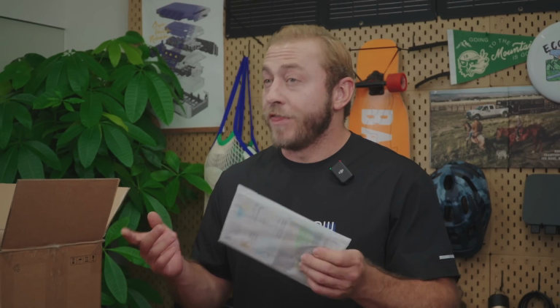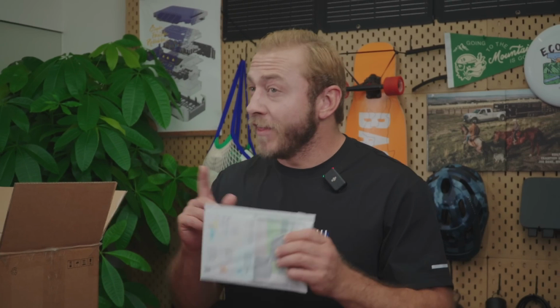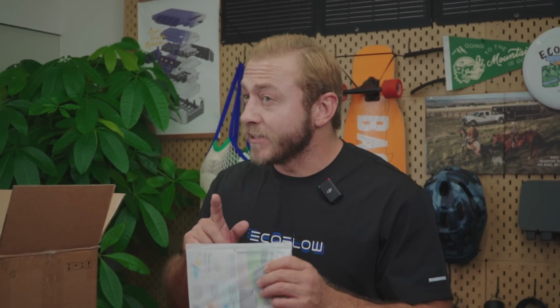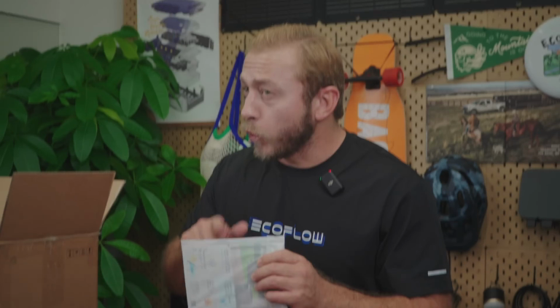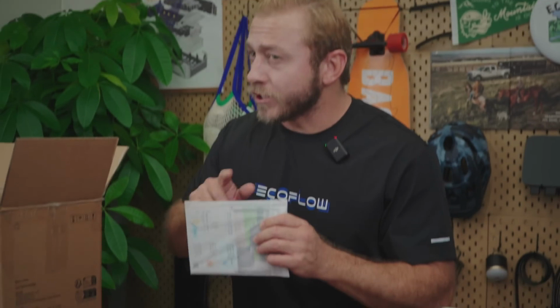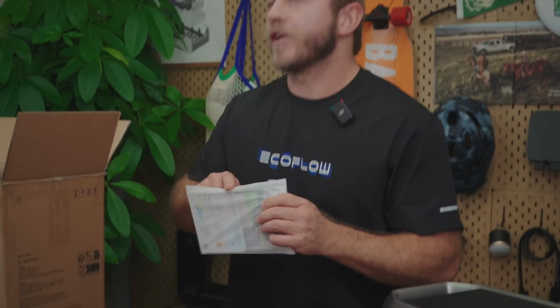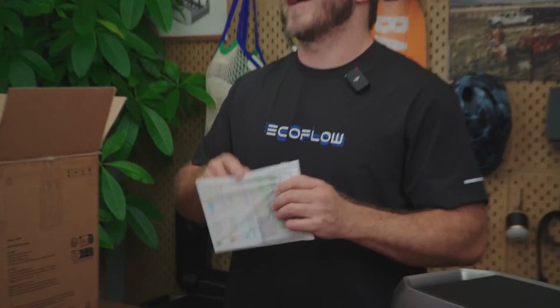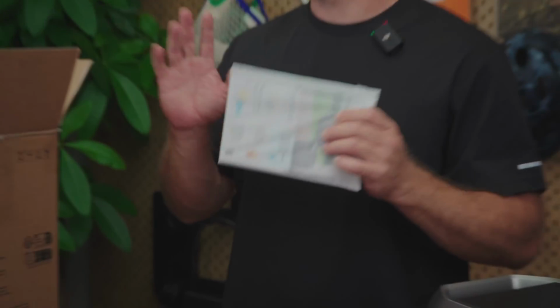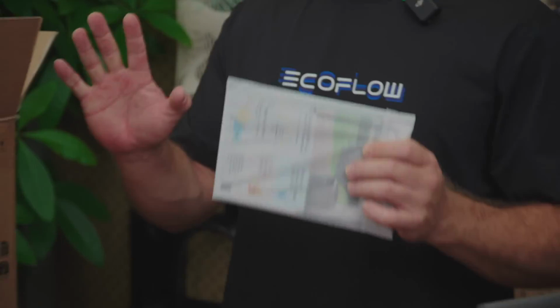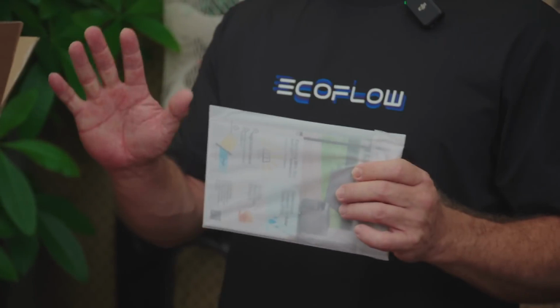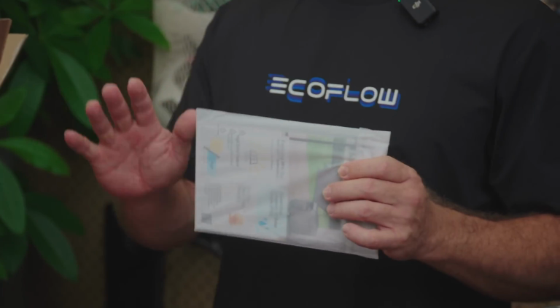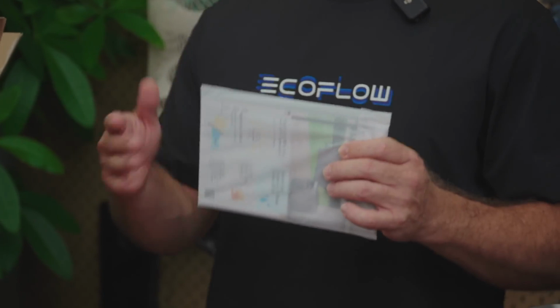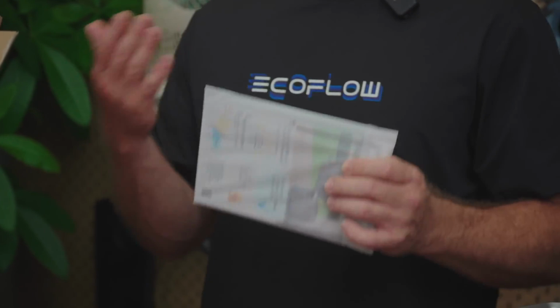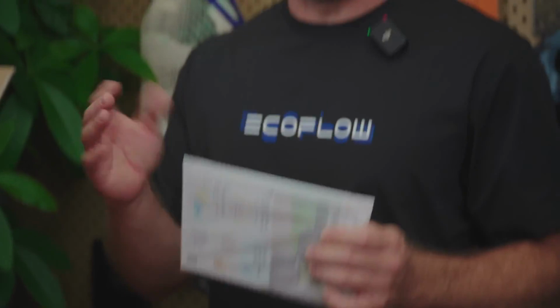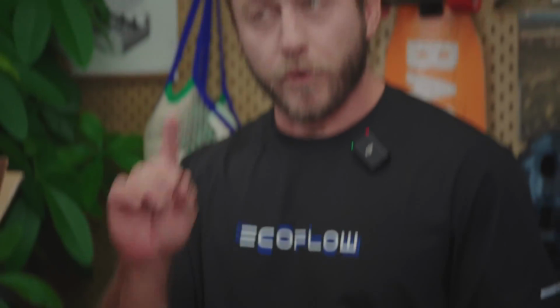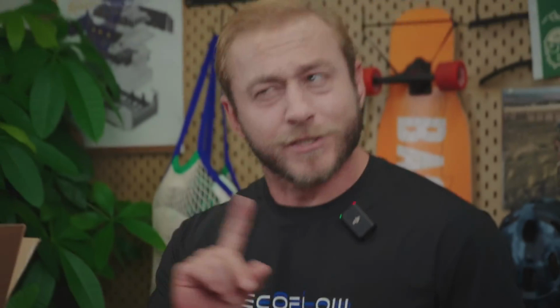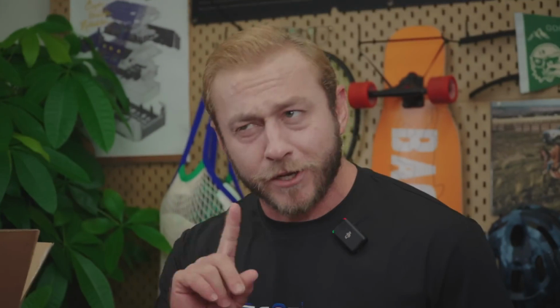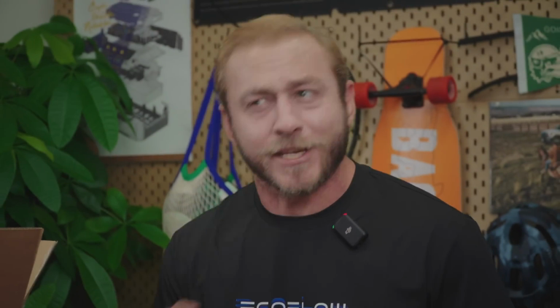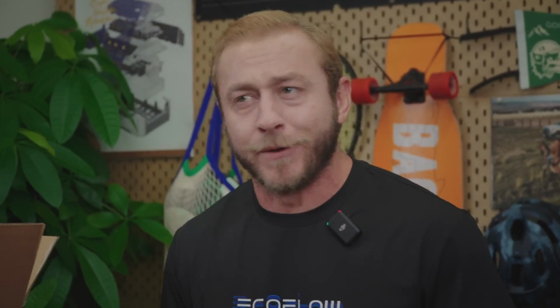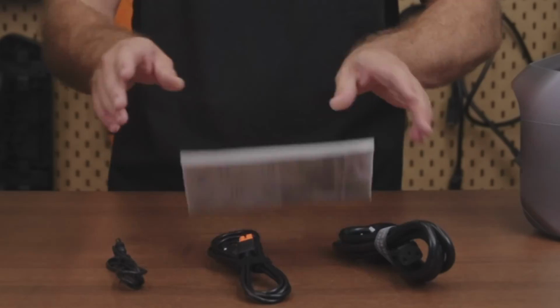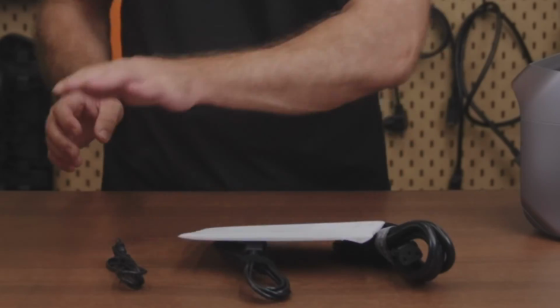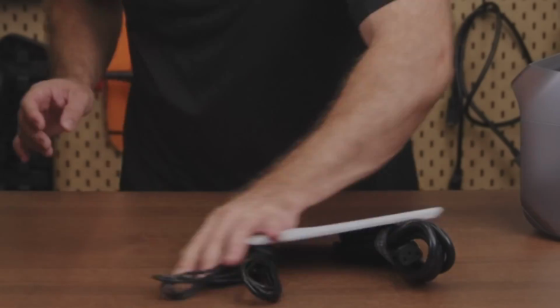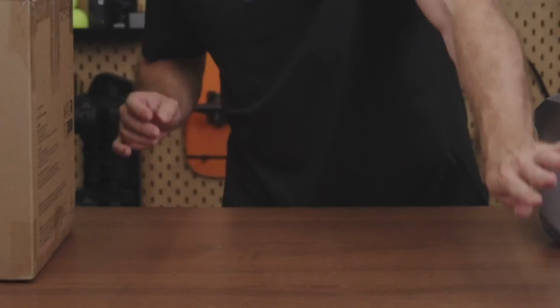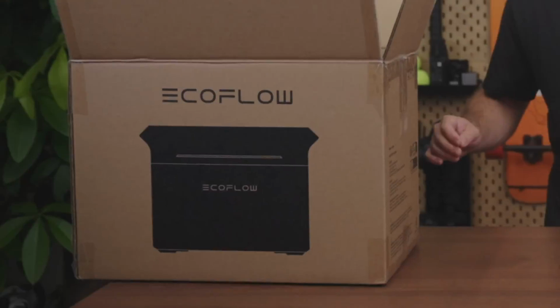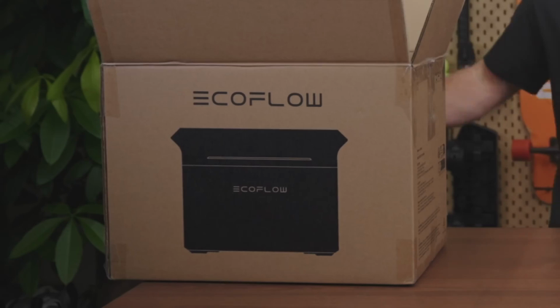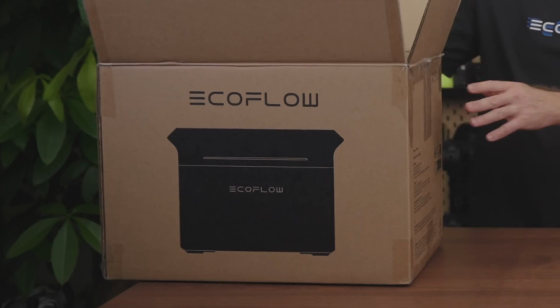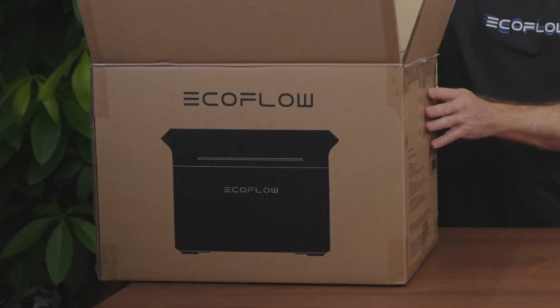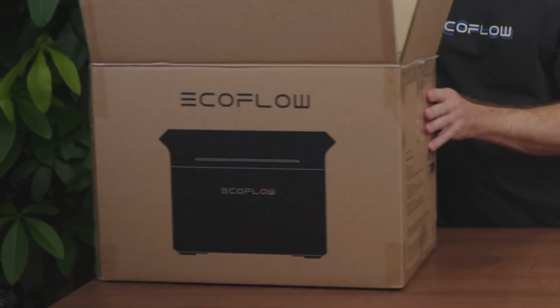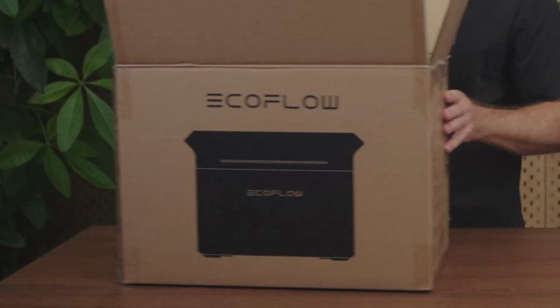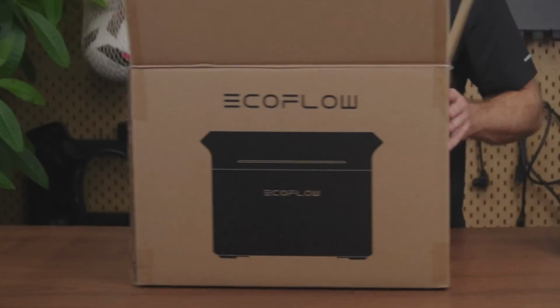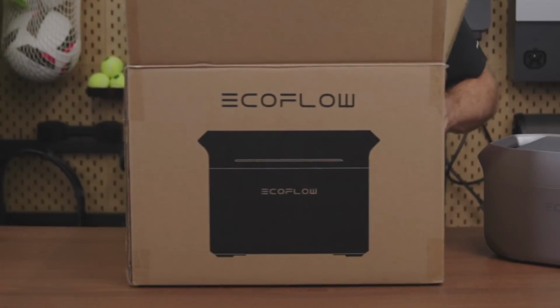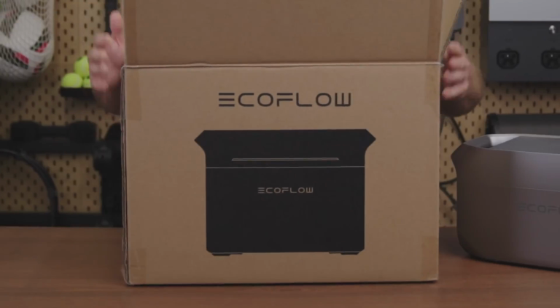There's also a quick start guide with all the essentials — it's important, so don't skip it. Now let's get down to business.